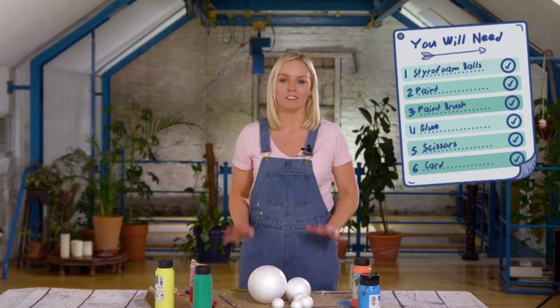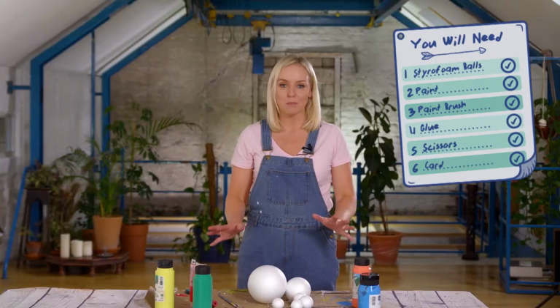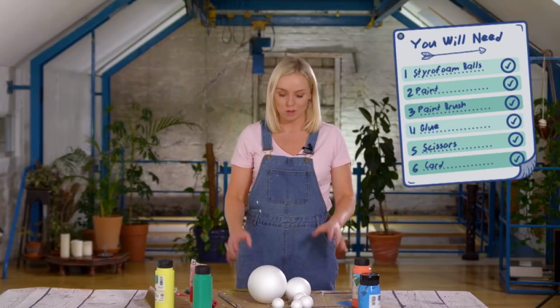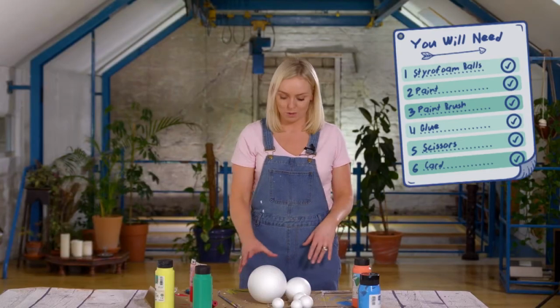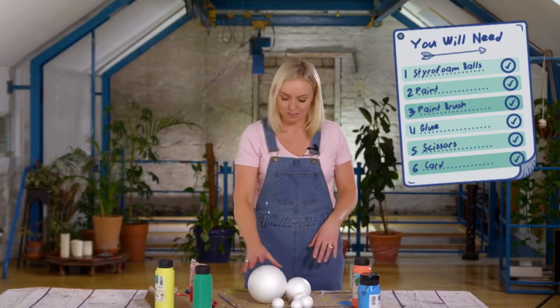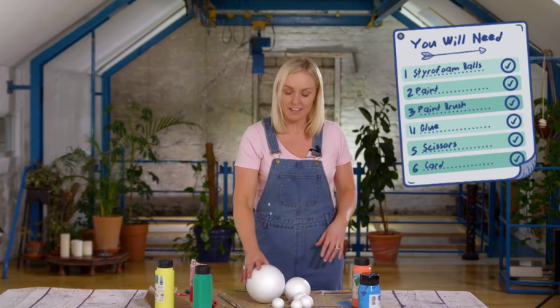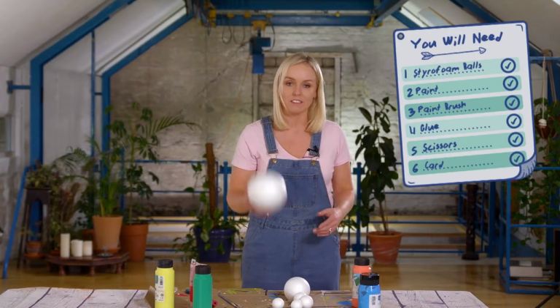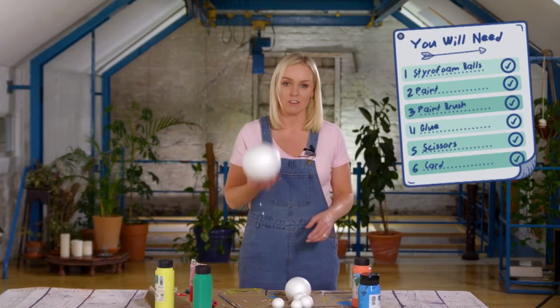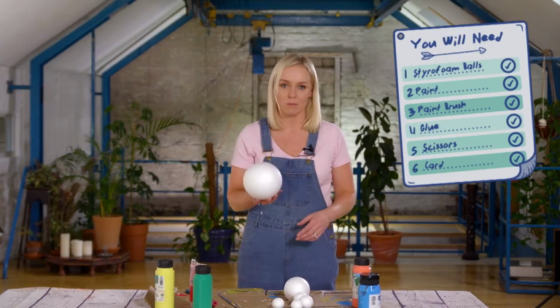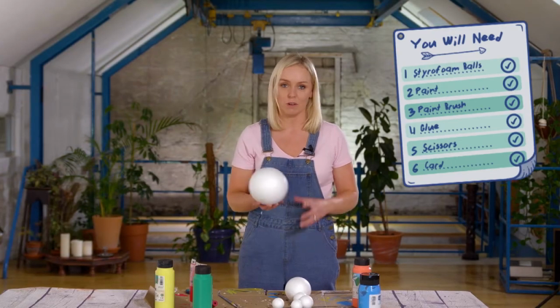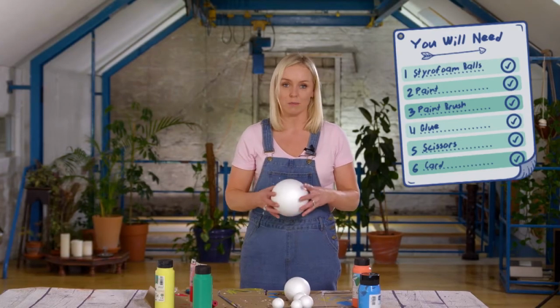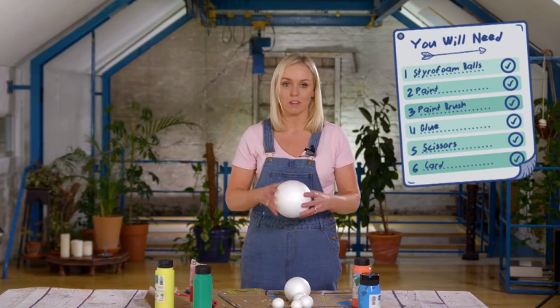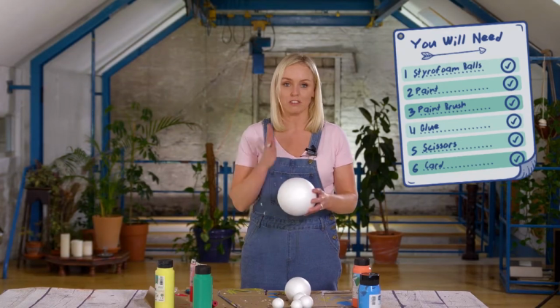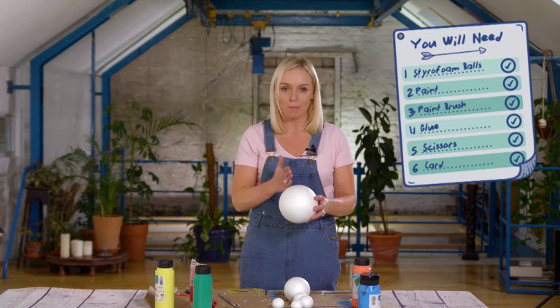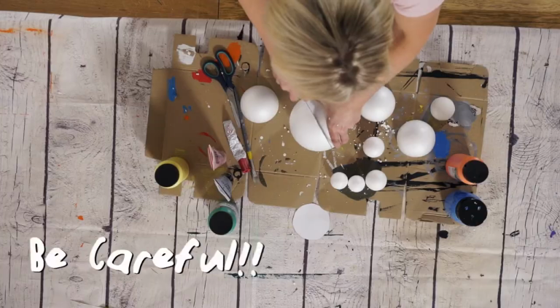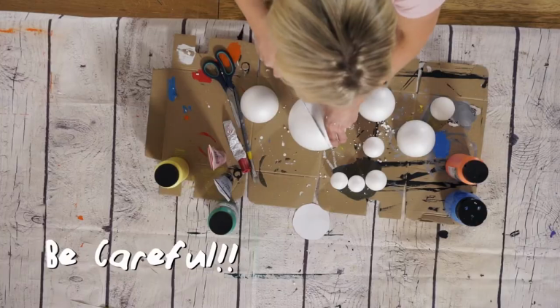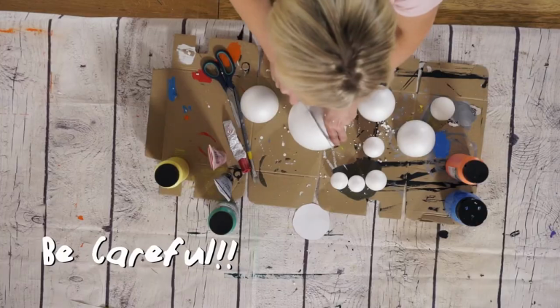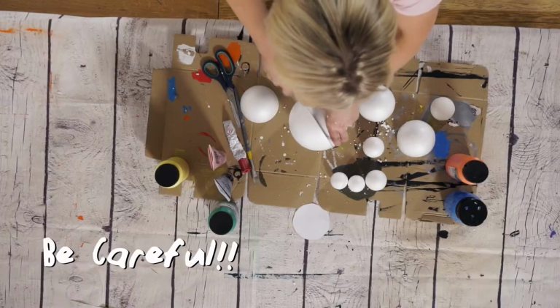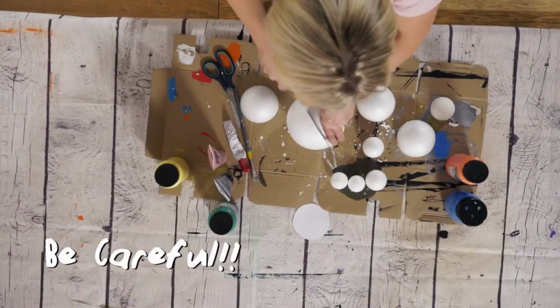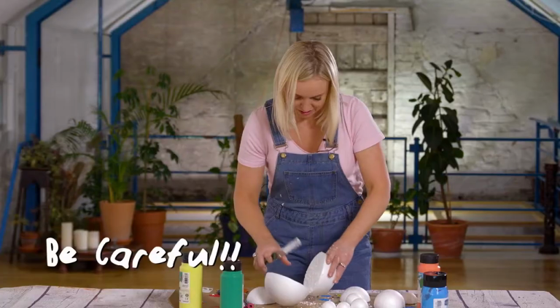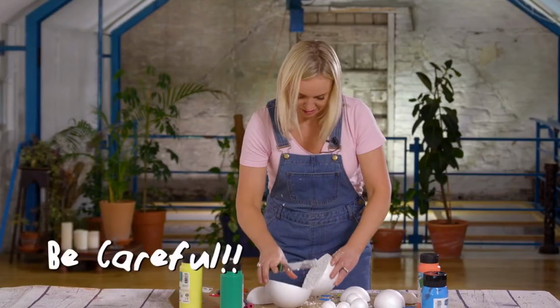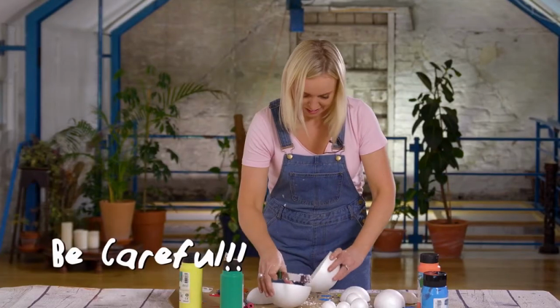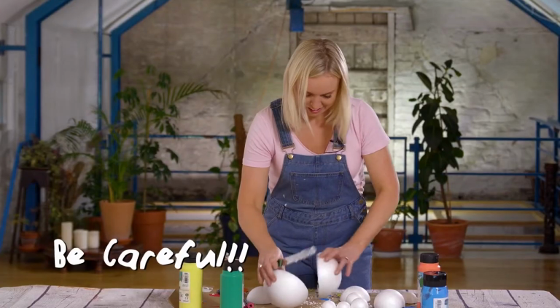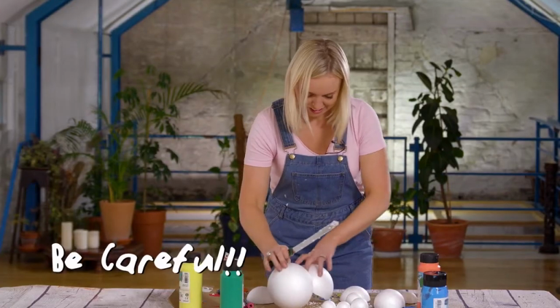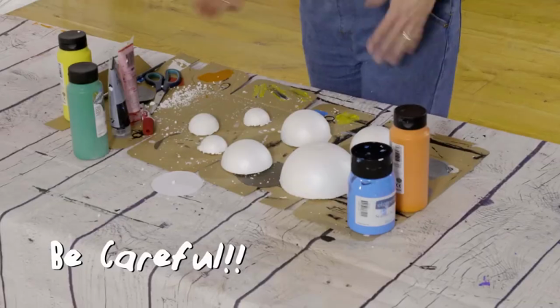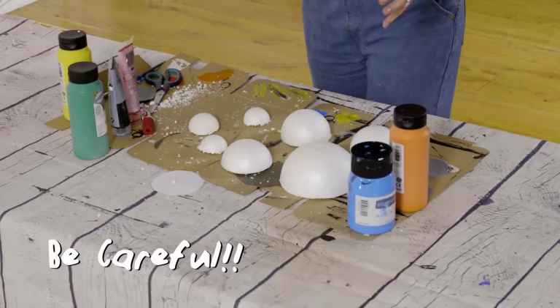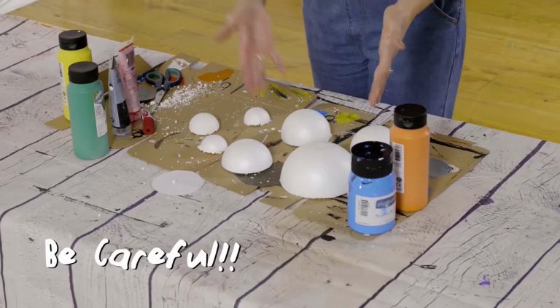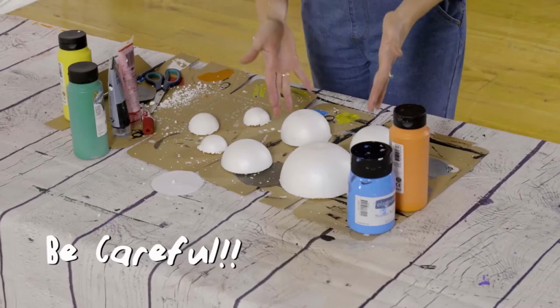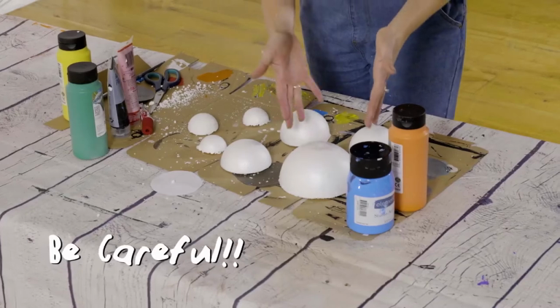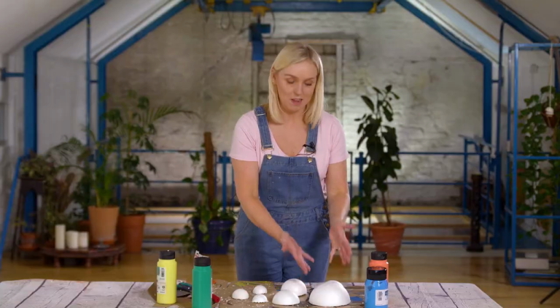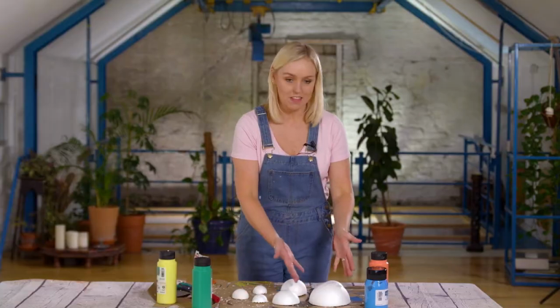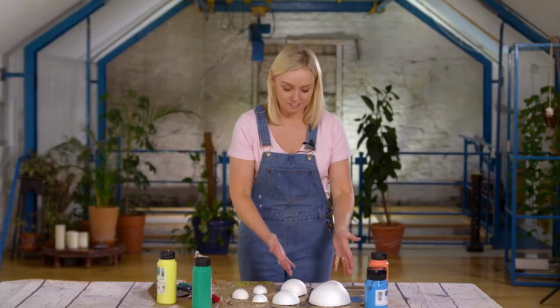So step one, we're going to take the styrofoam balls and we're going to chop them in half. You're going to end up with them like this.